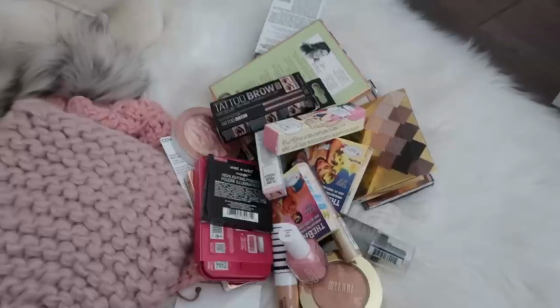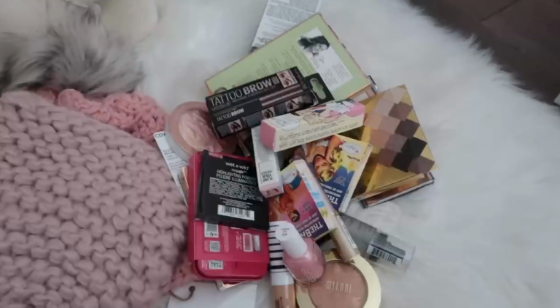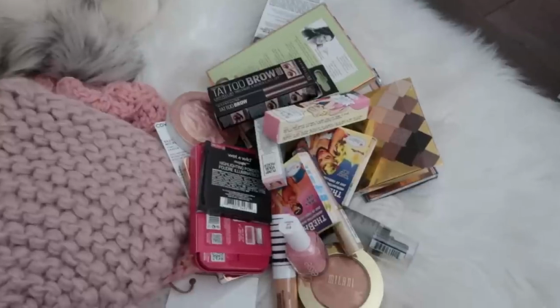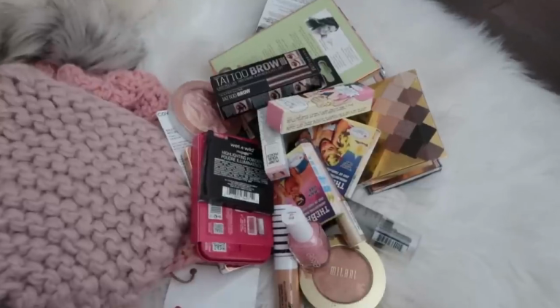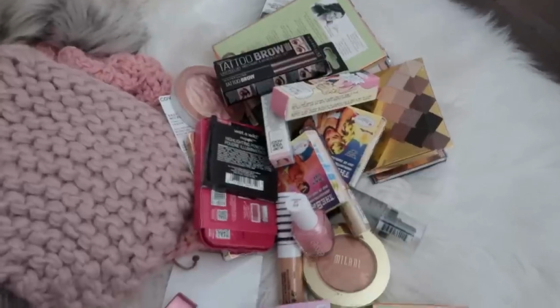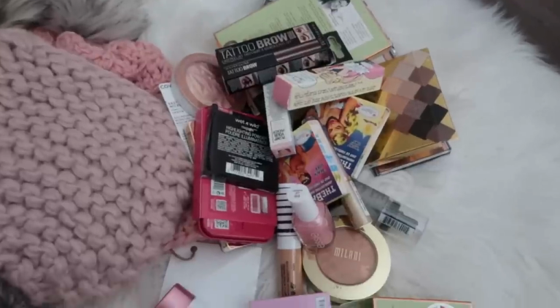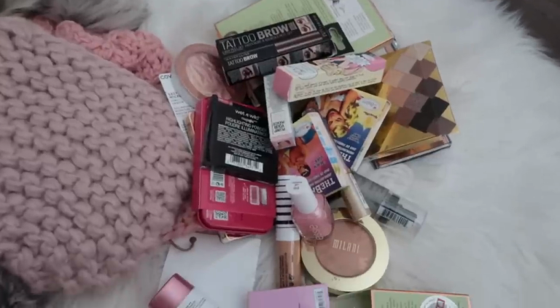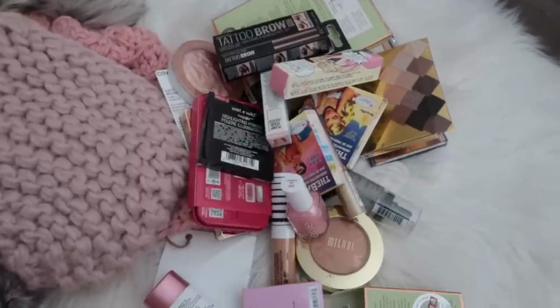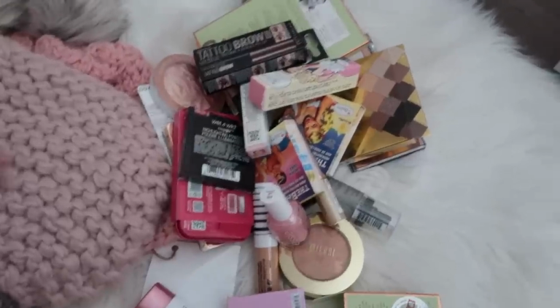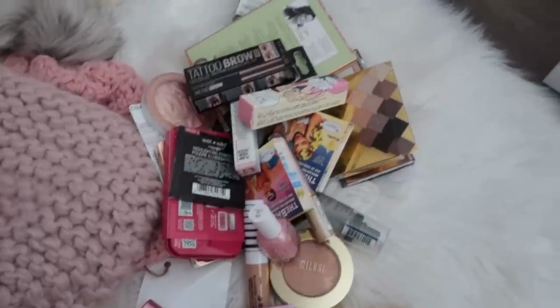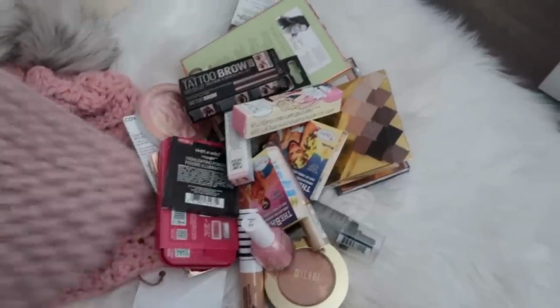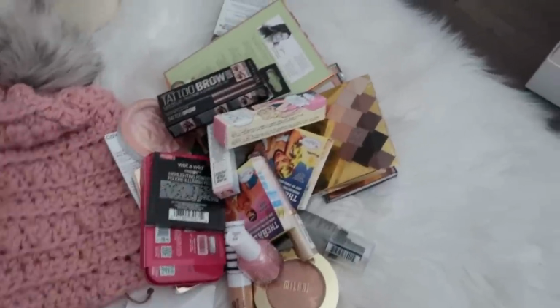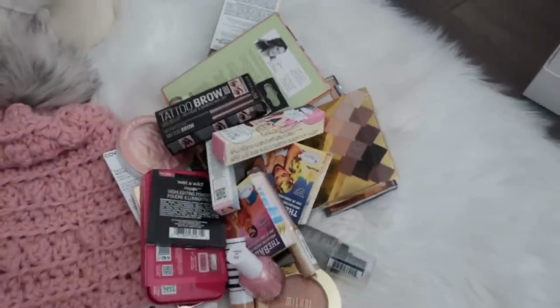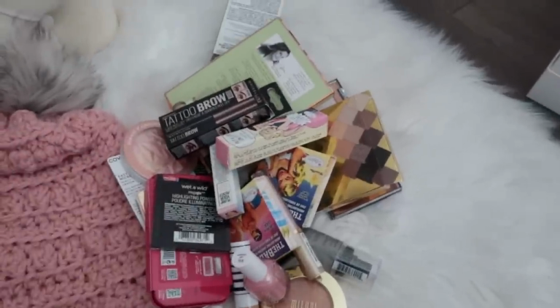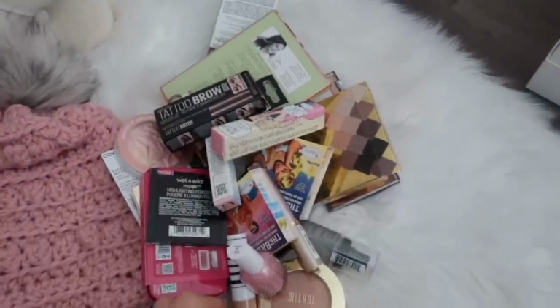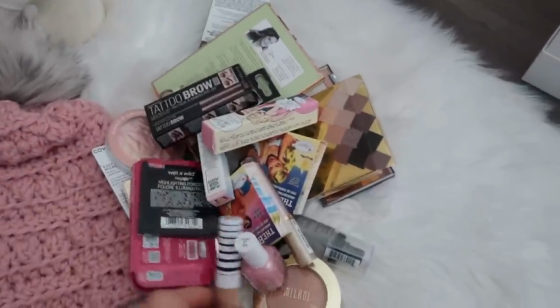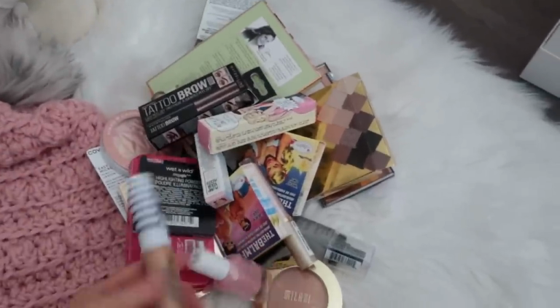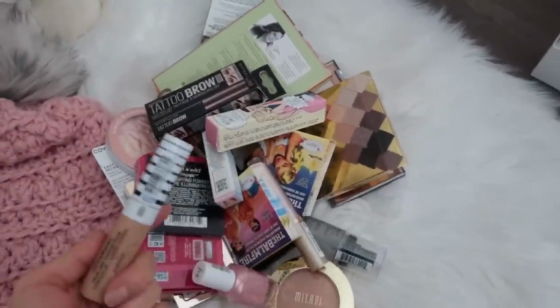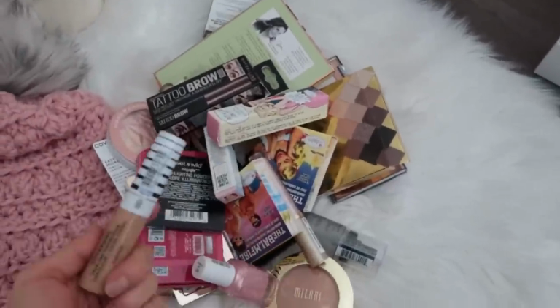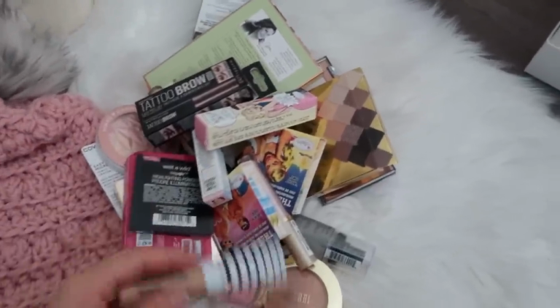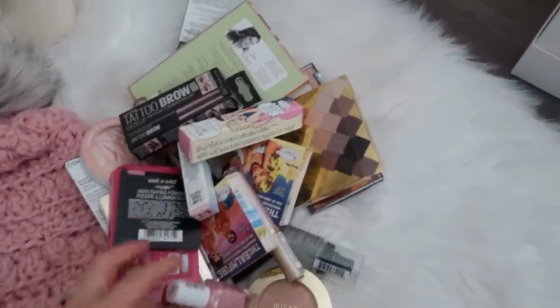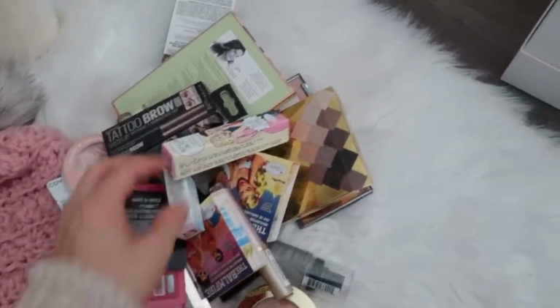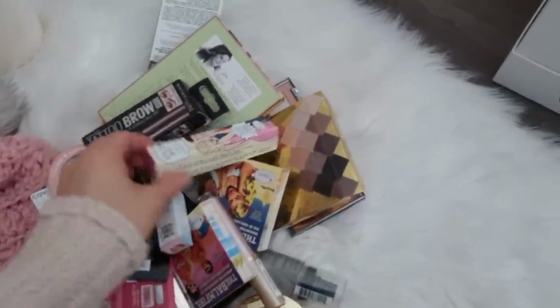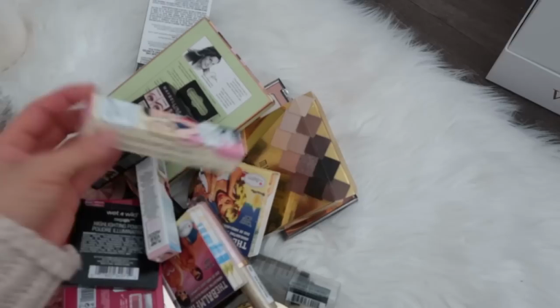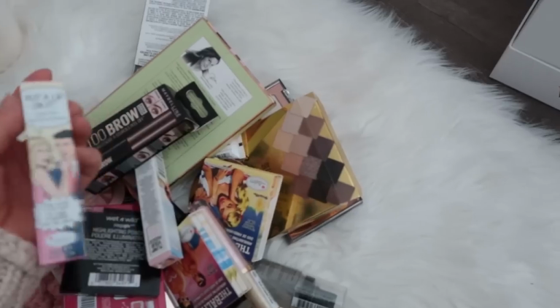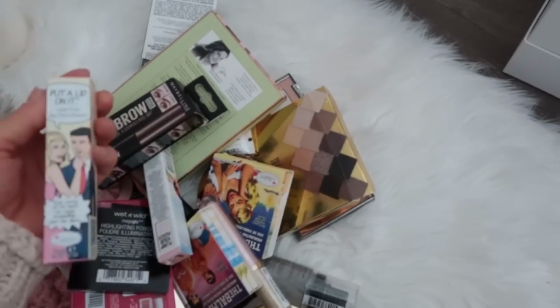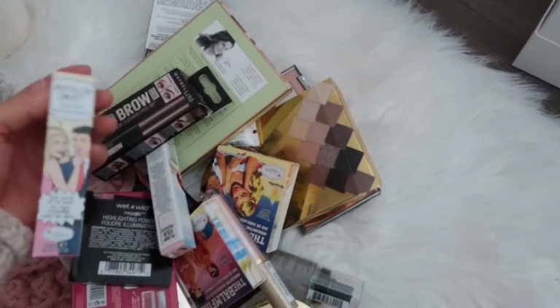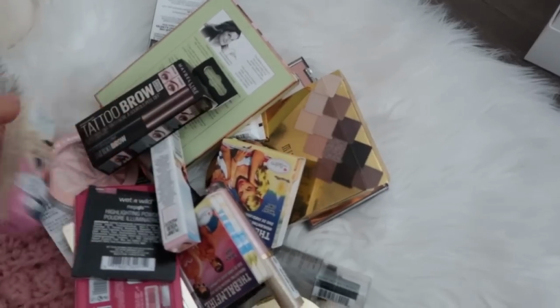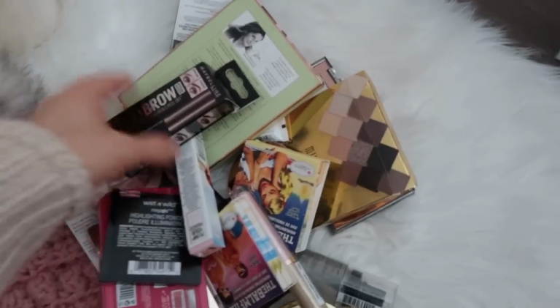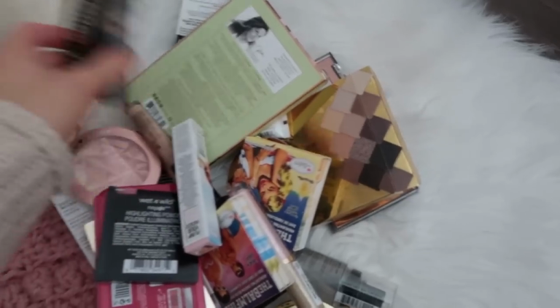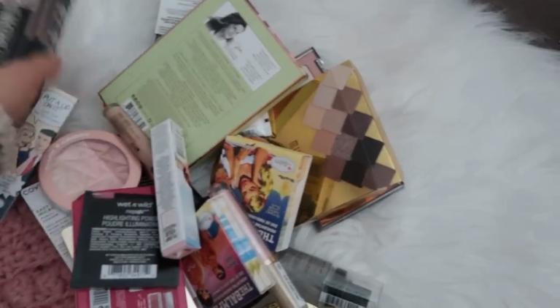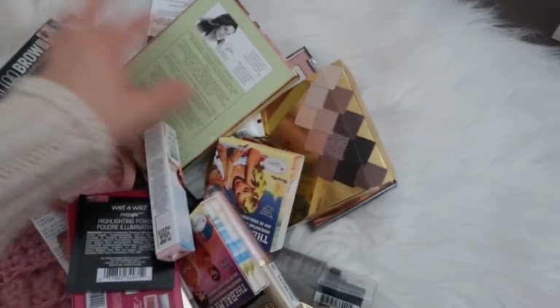This is from that big drugstore haul I did and I have not used a majority of it.